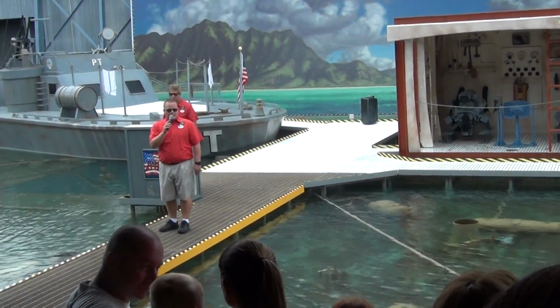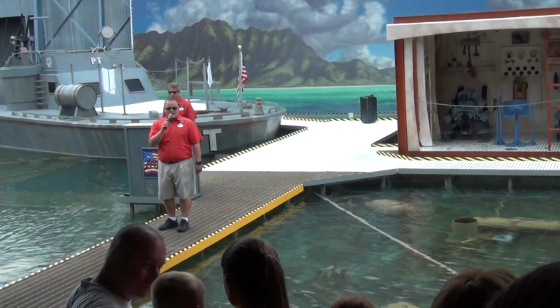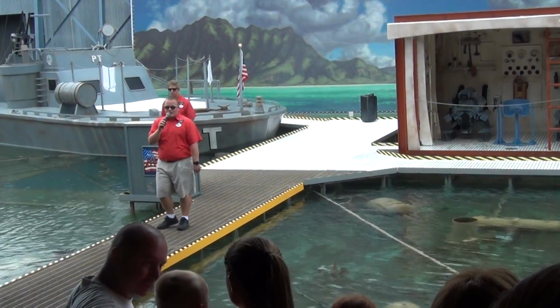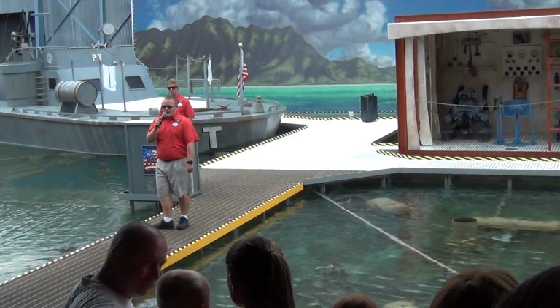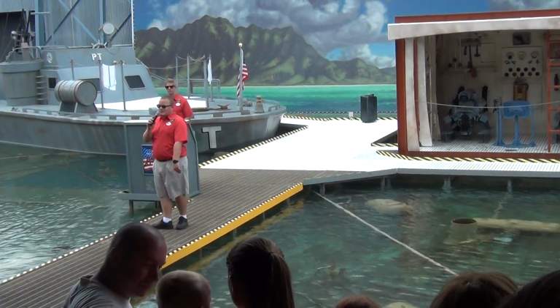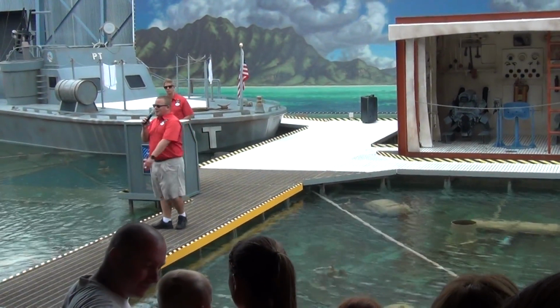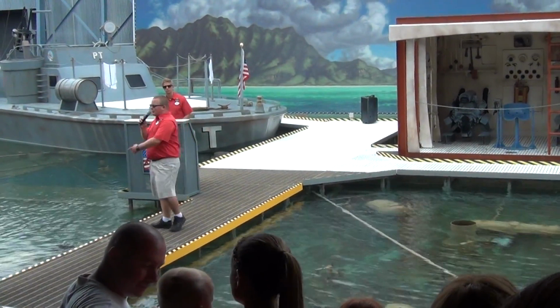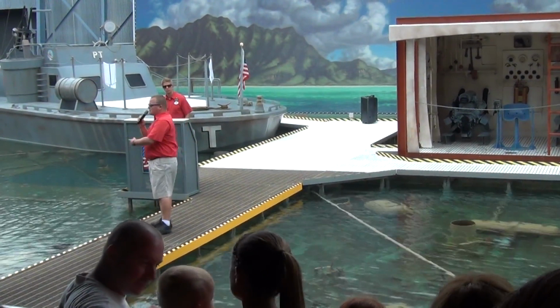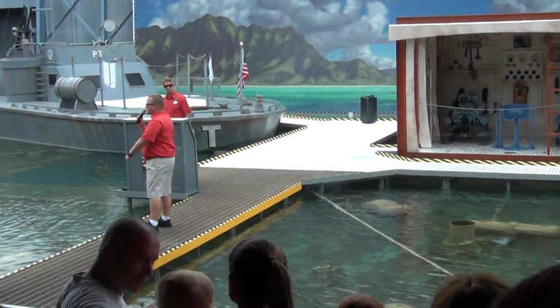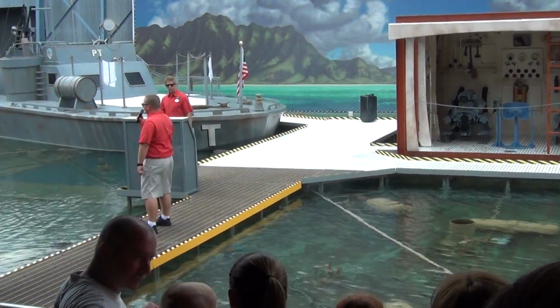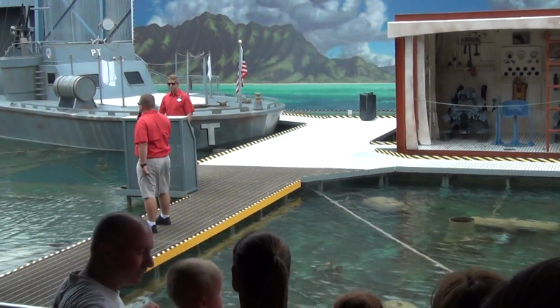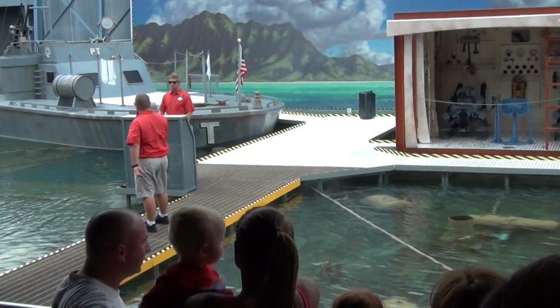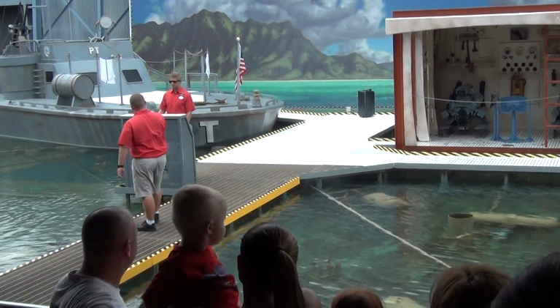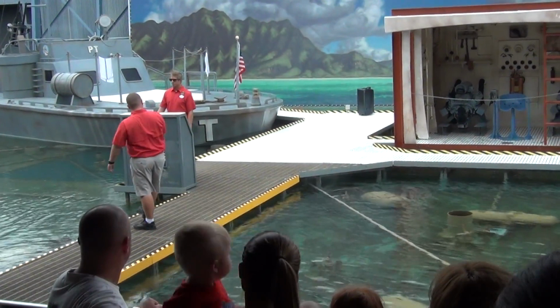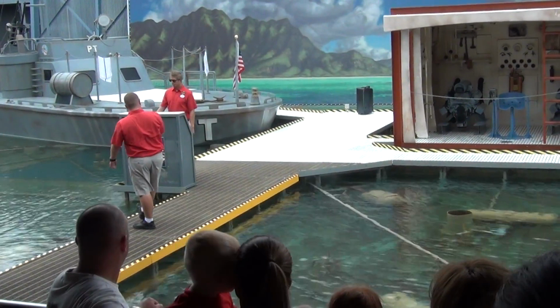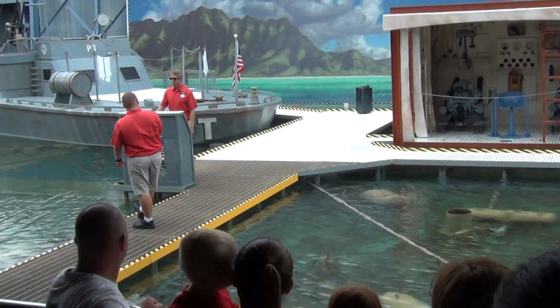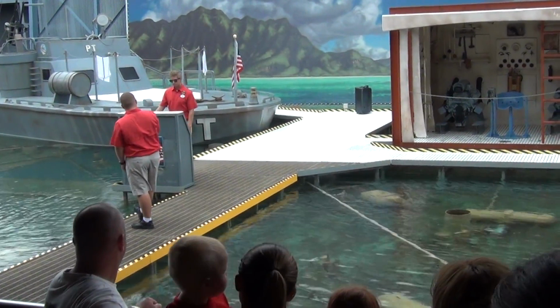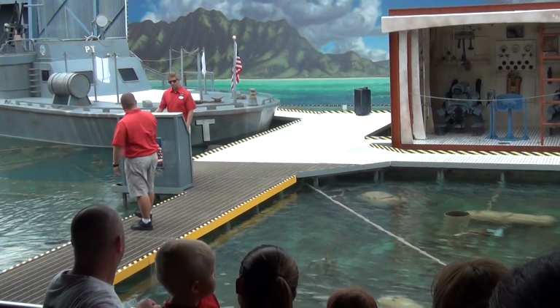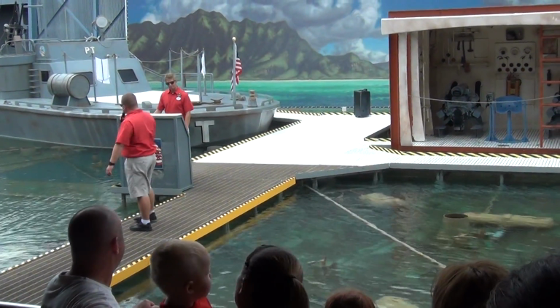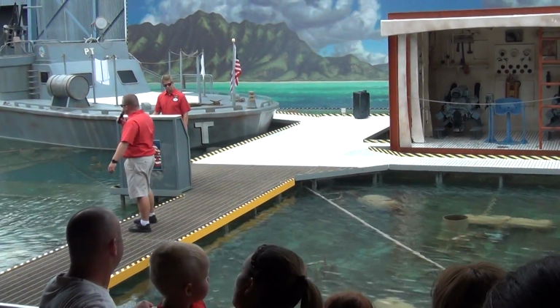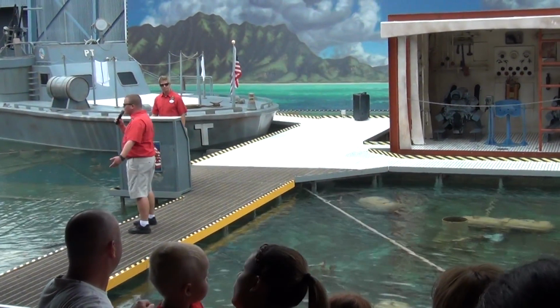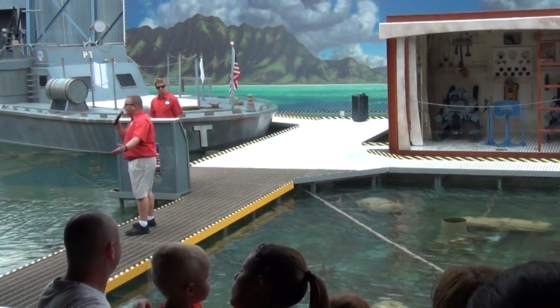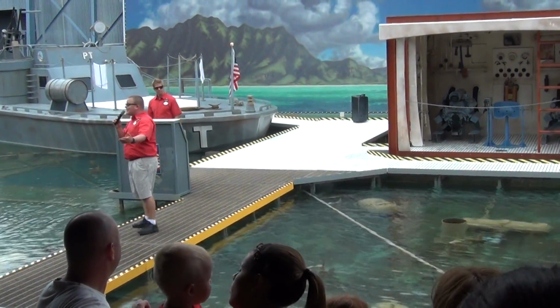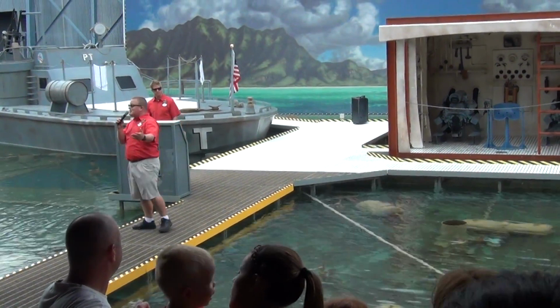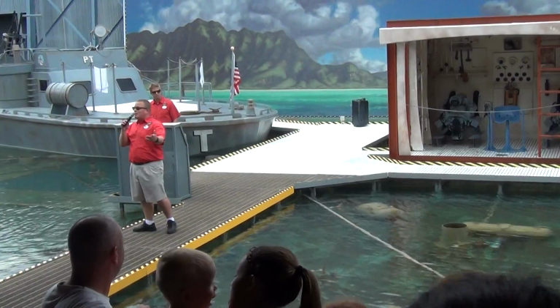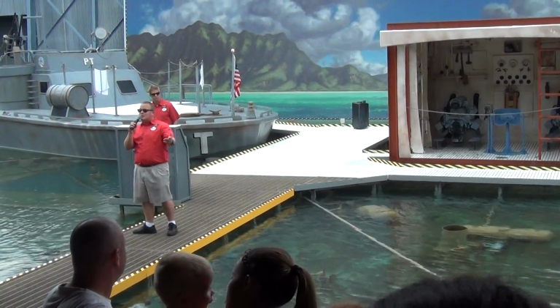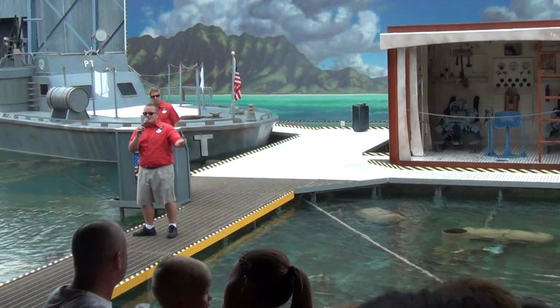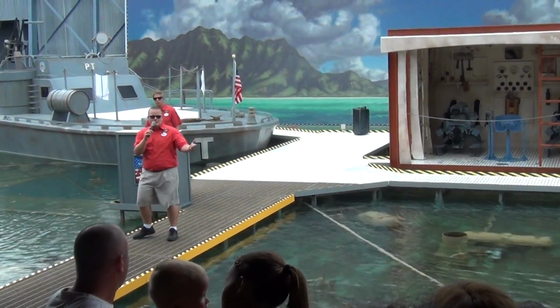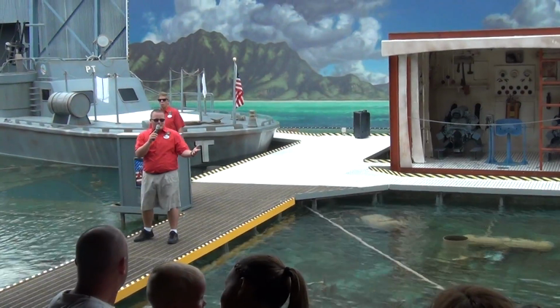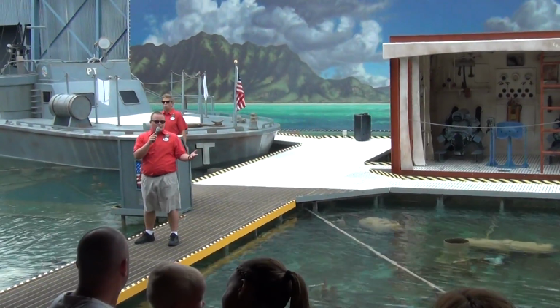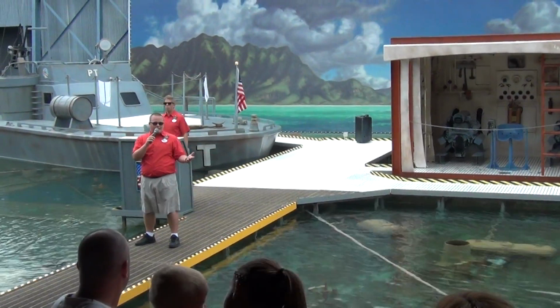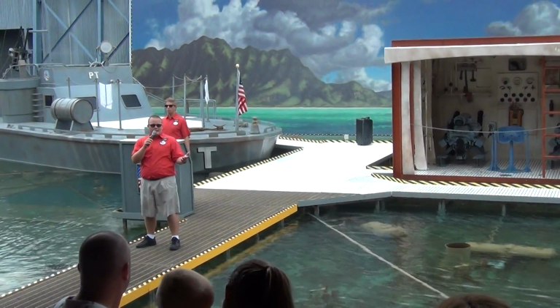Nick's going to head and set up a little special effects demonstration for us today. So what do you guys say — you want to see some special effects?